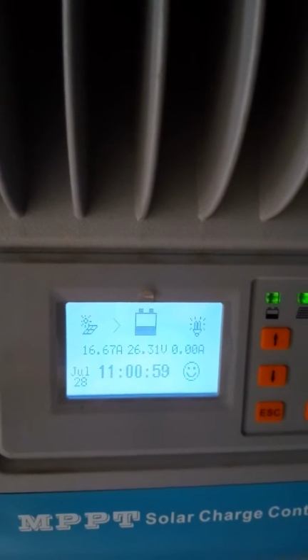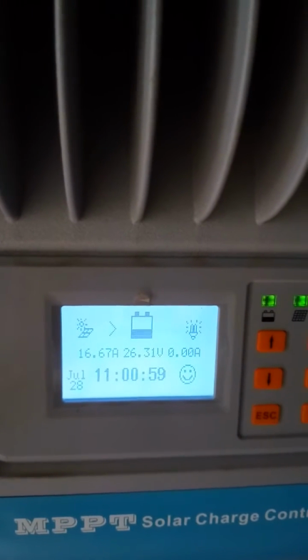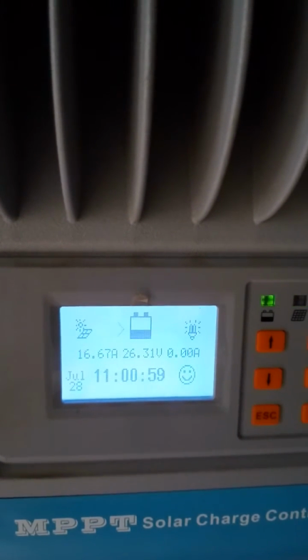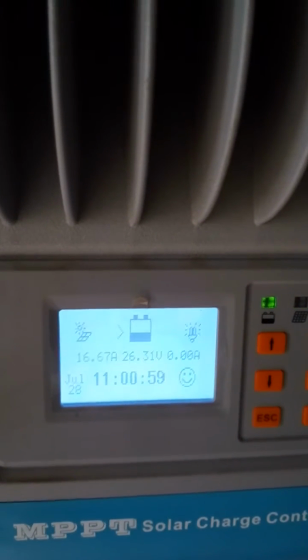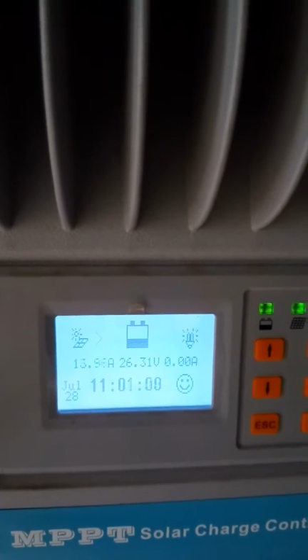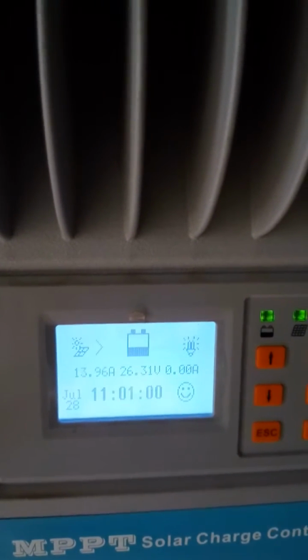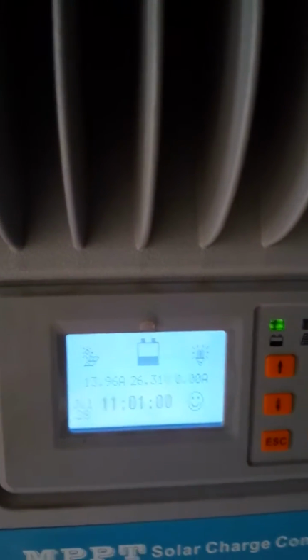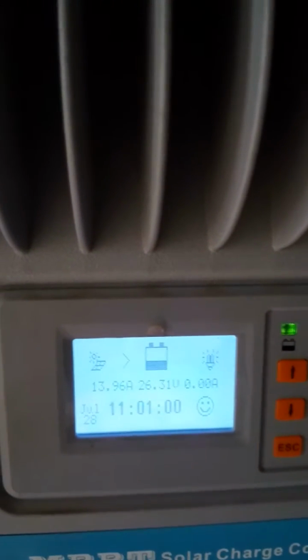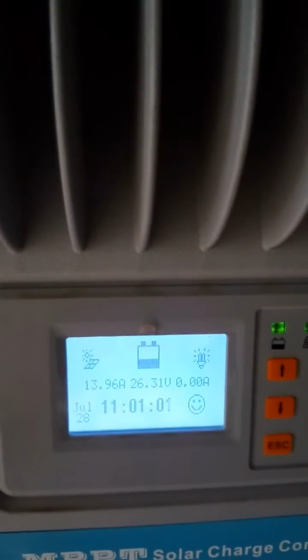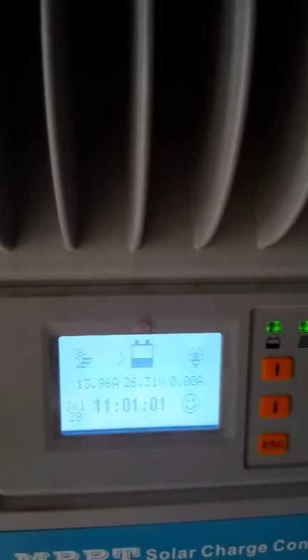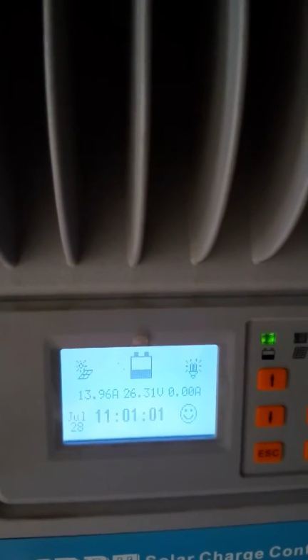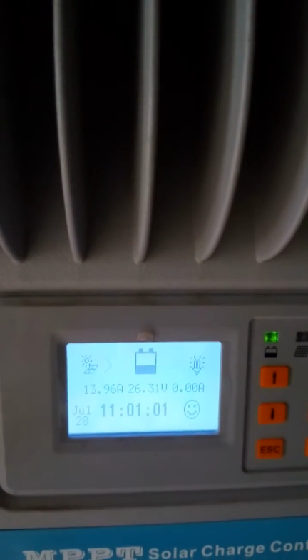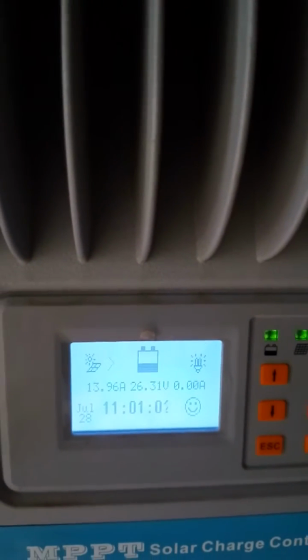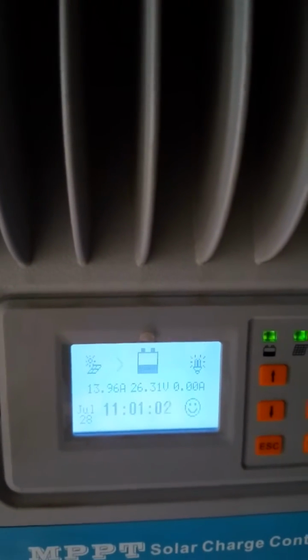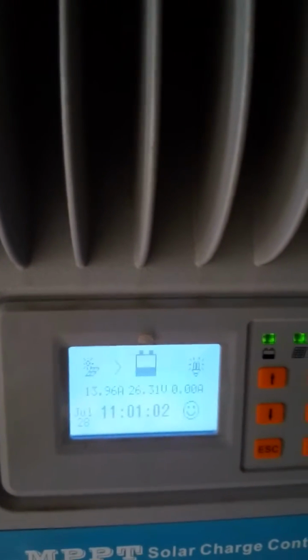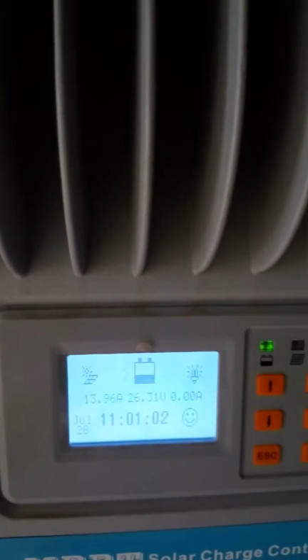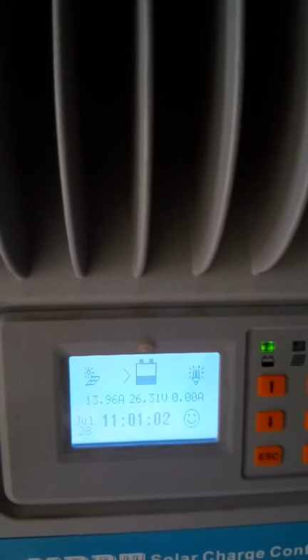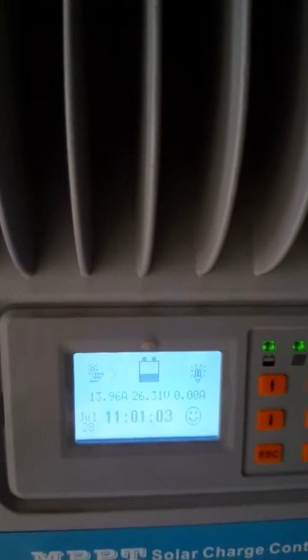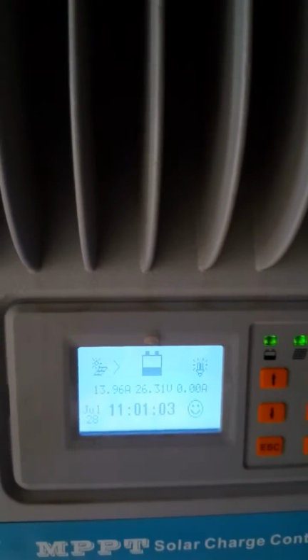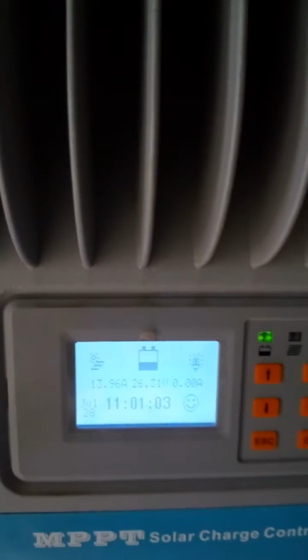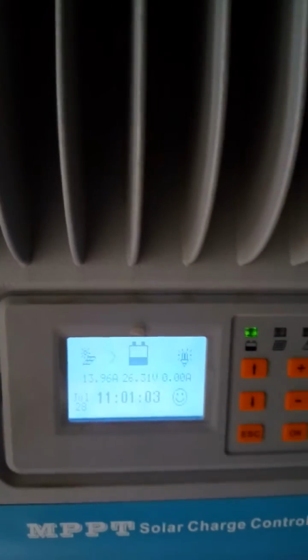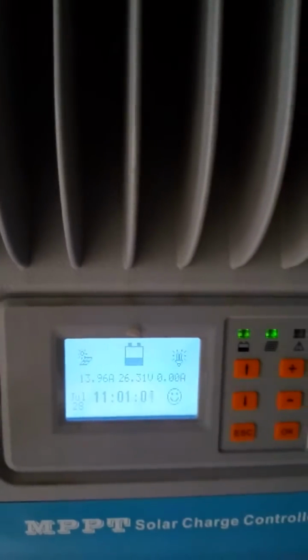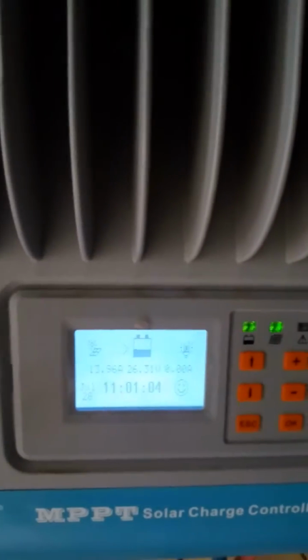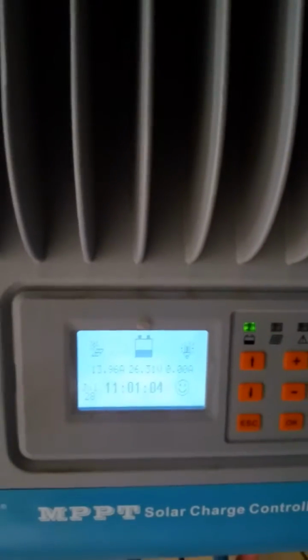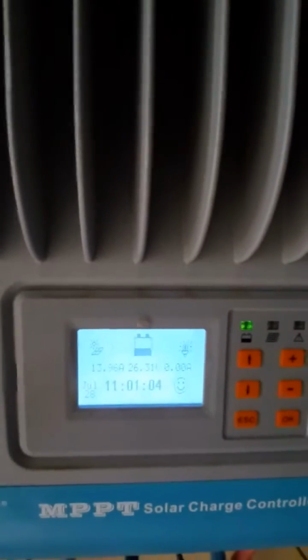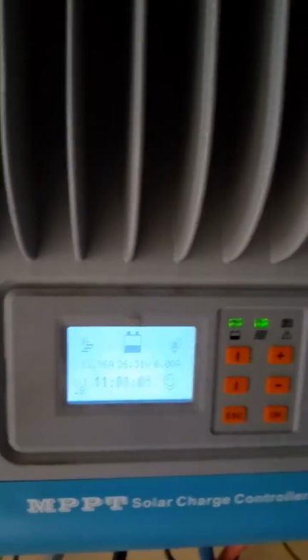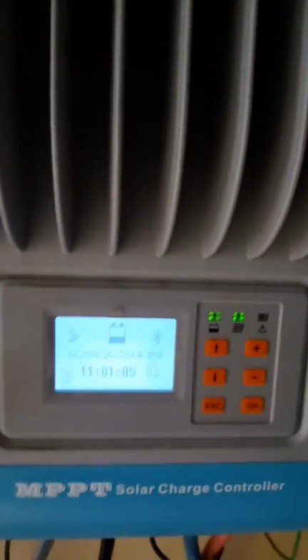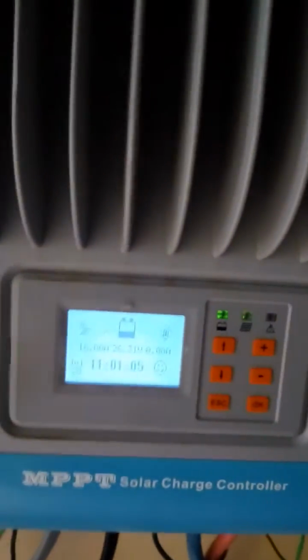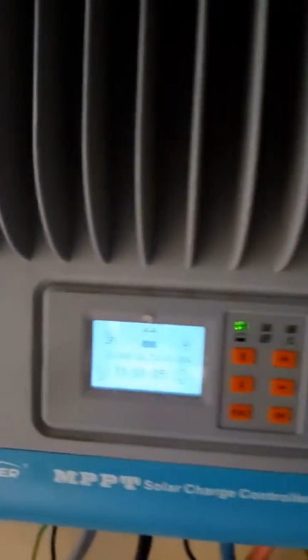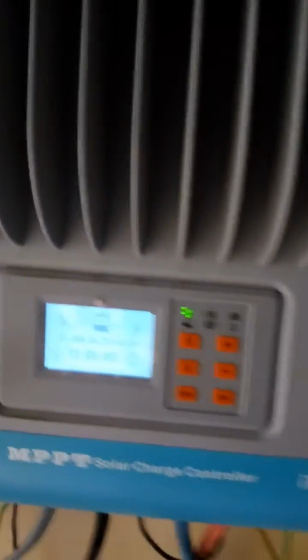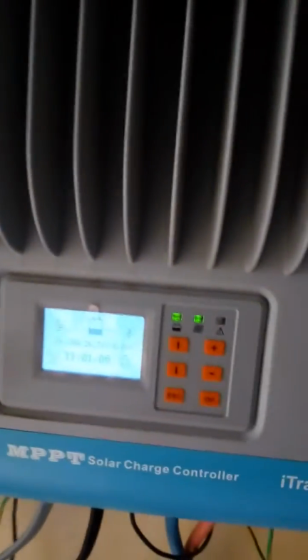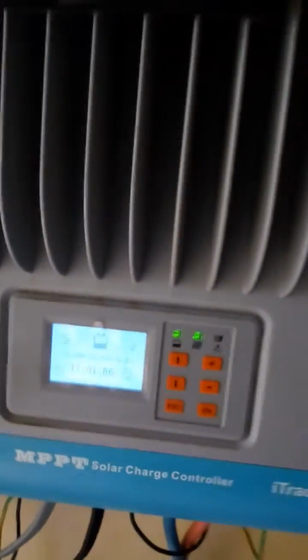On a very bright sunny day I allow it to run until one or two o'clock — that's about five to six hours just for the fridge.